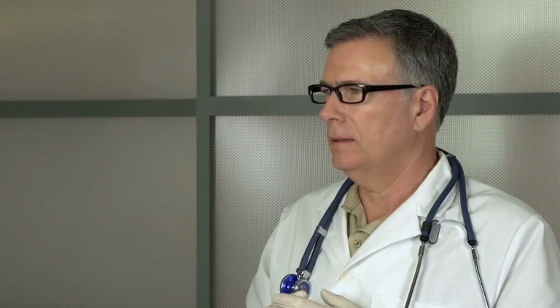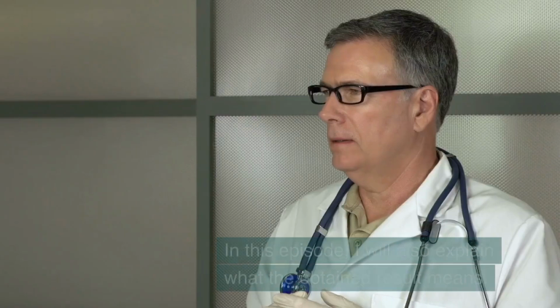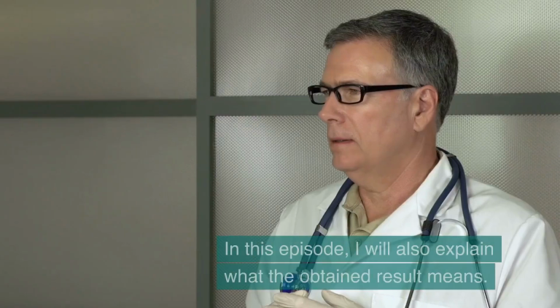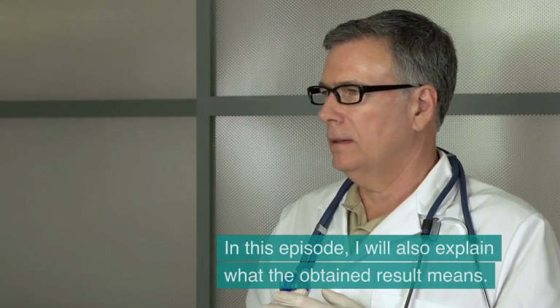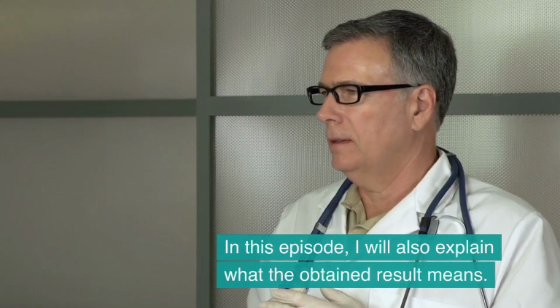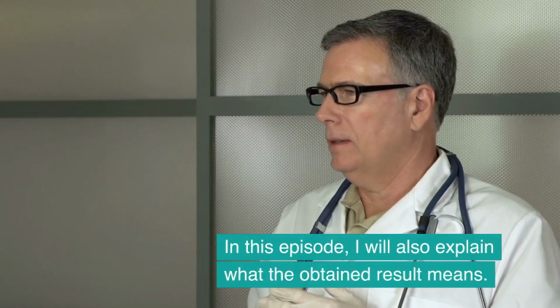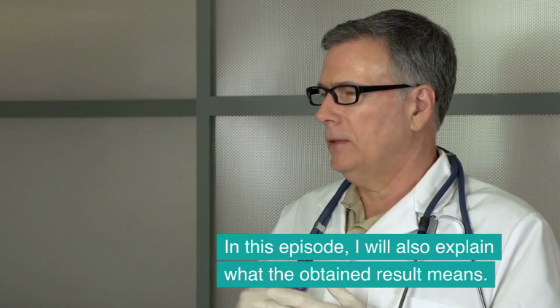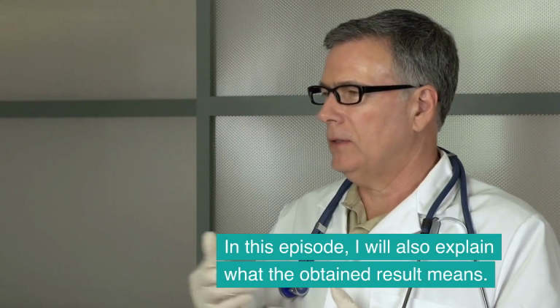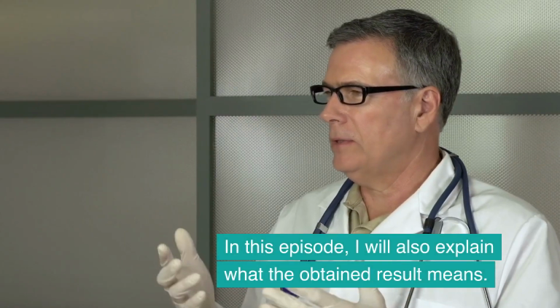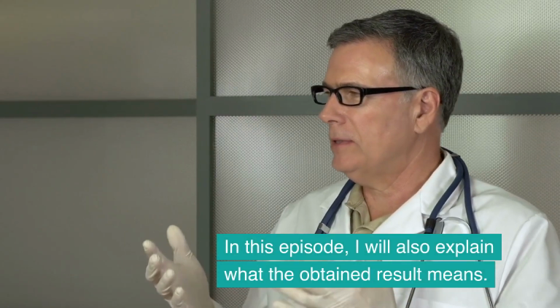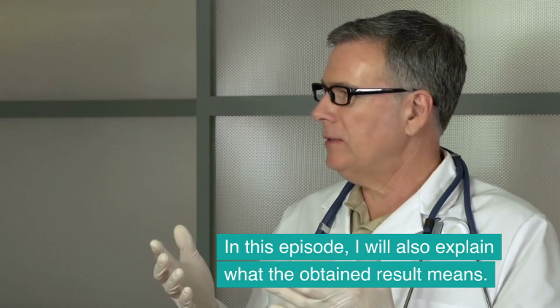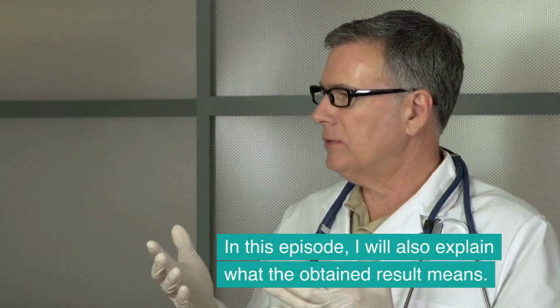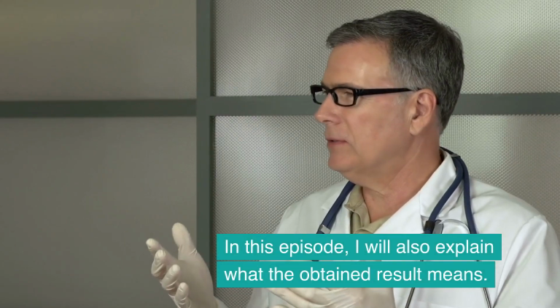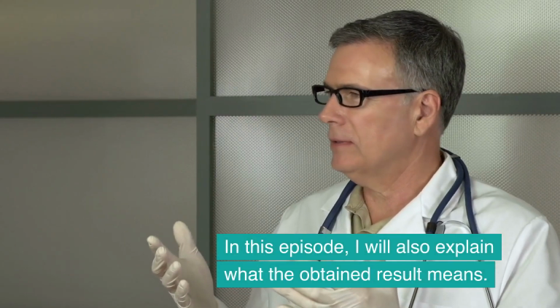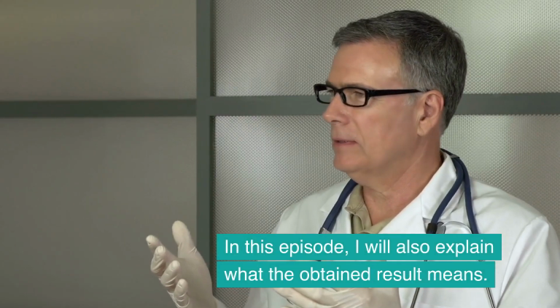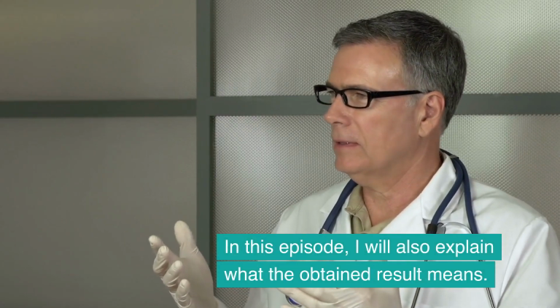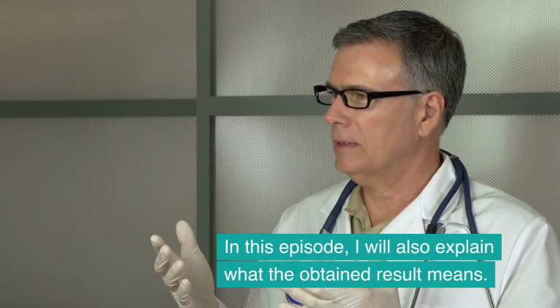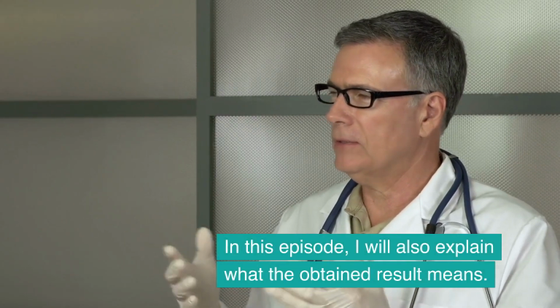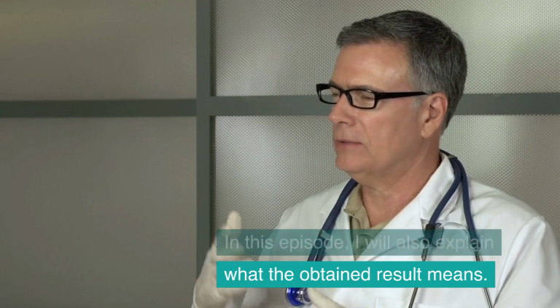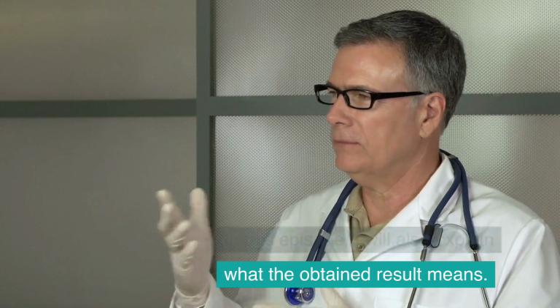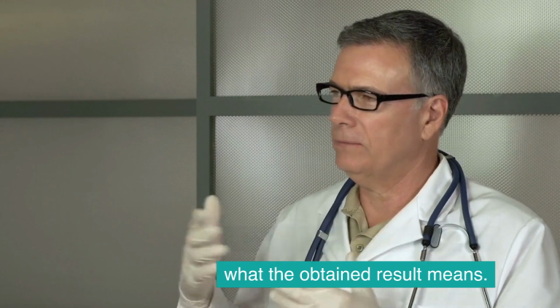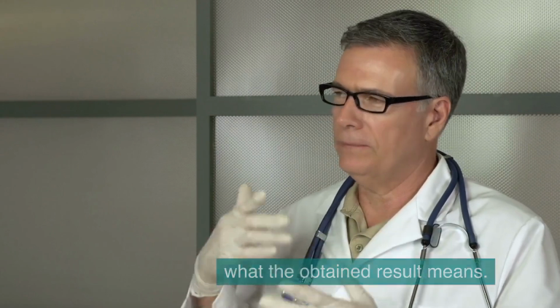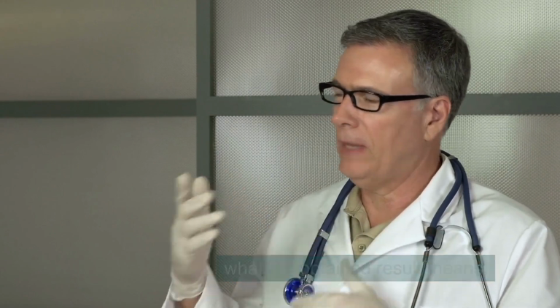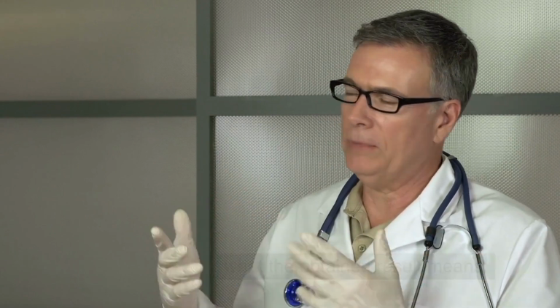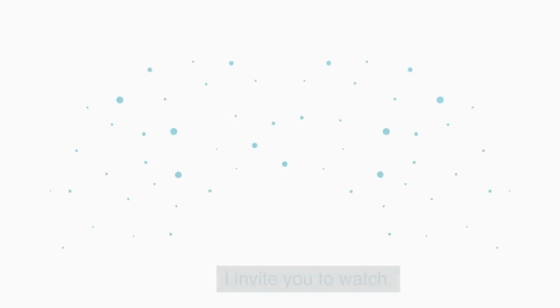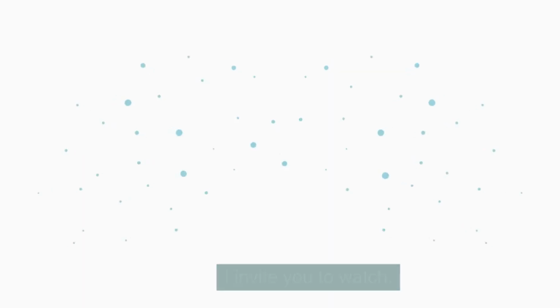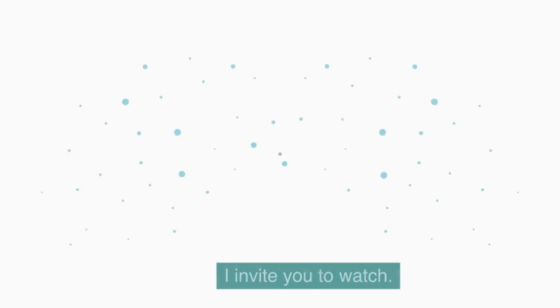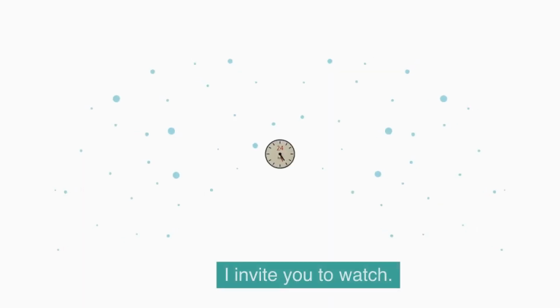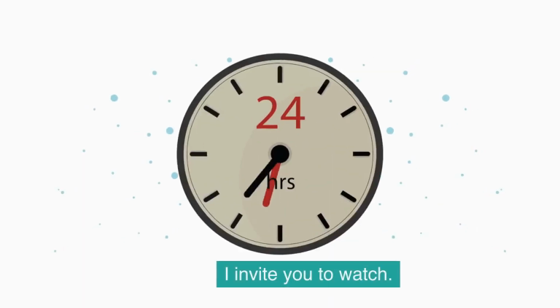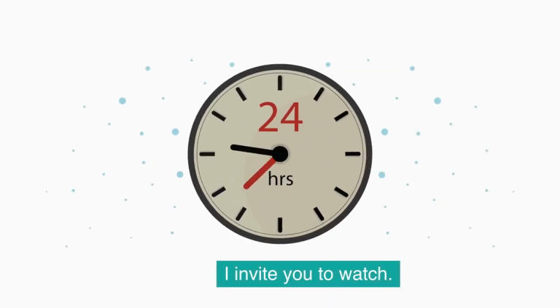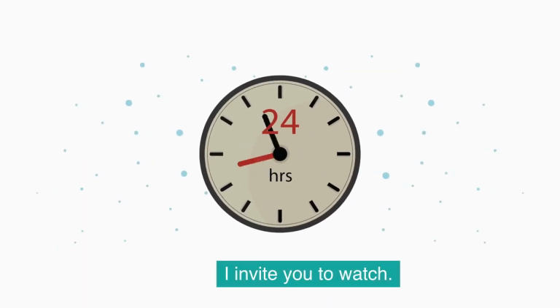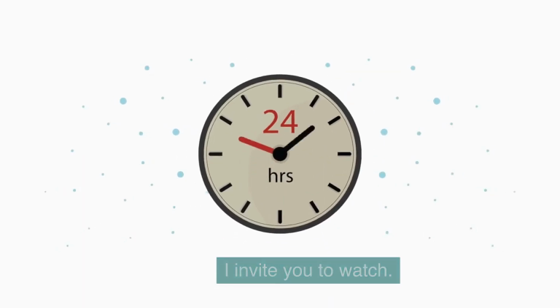In this episode, I will also explain what the obtained result means. I invite you to watch.